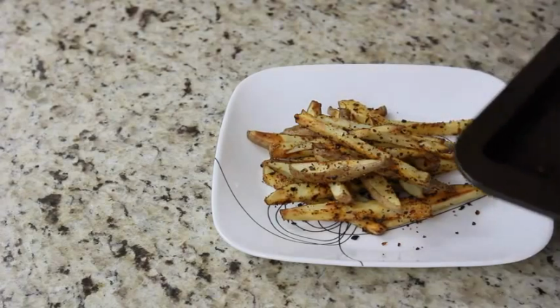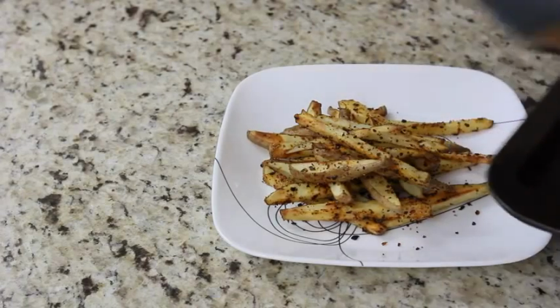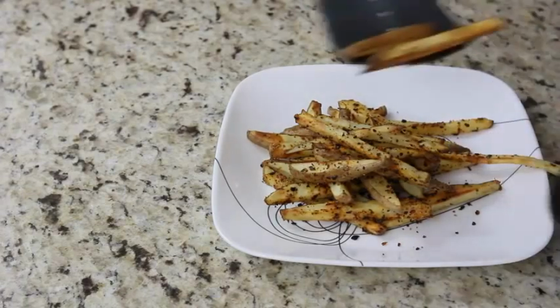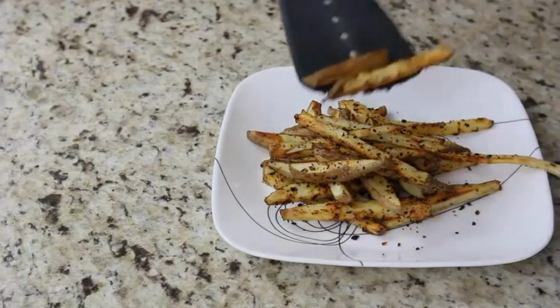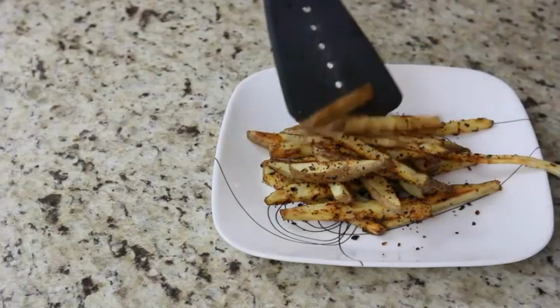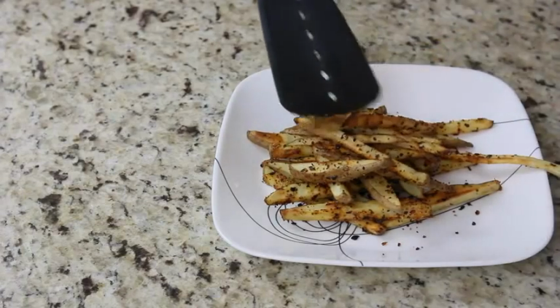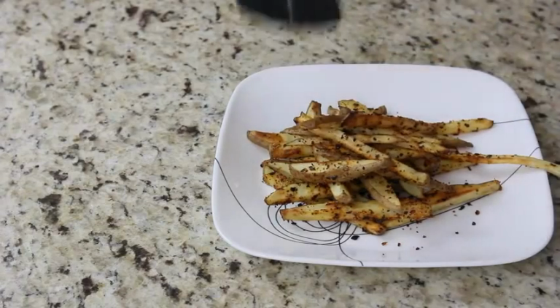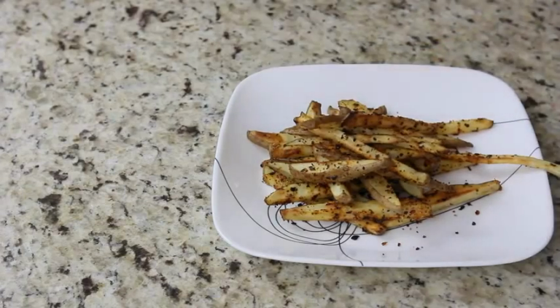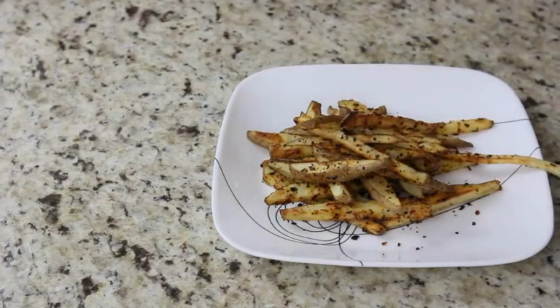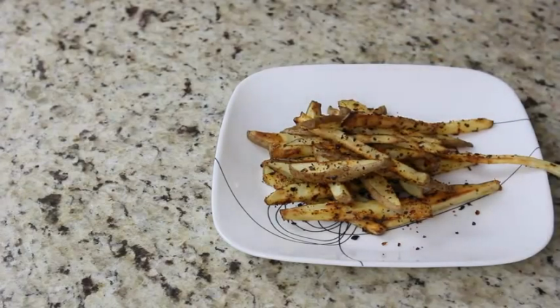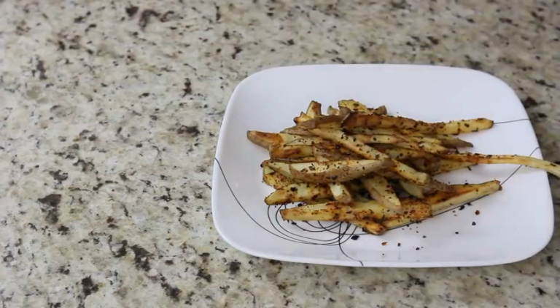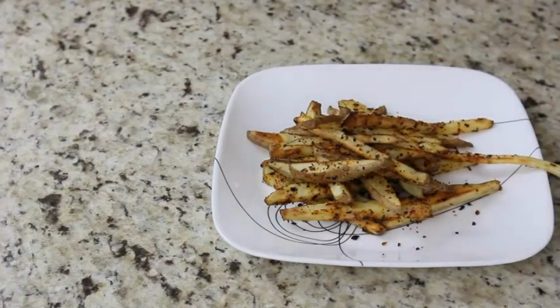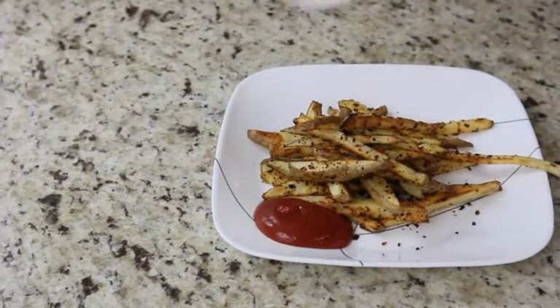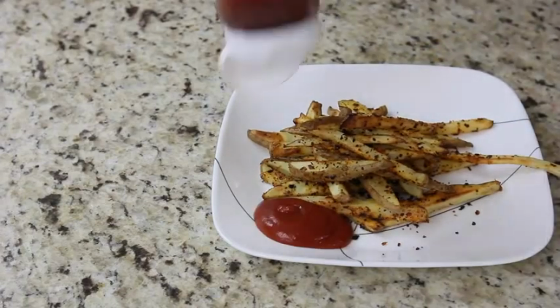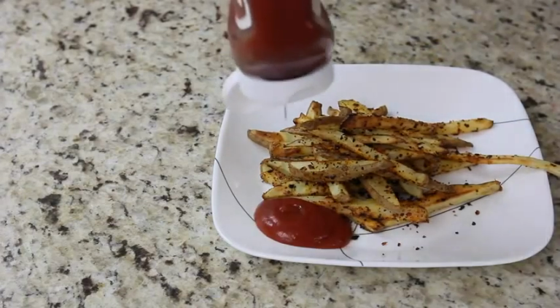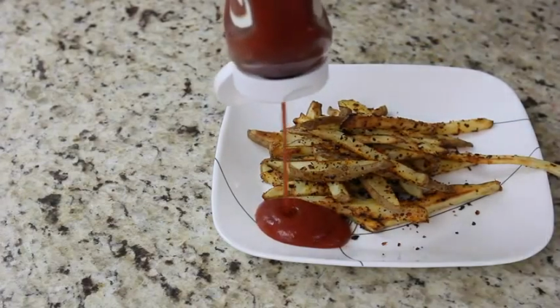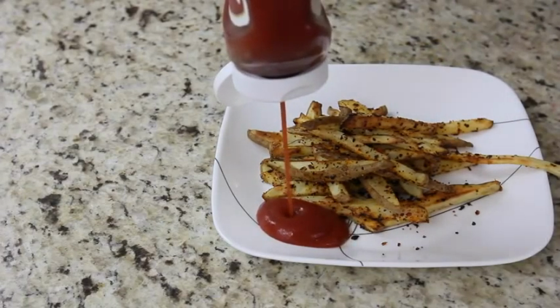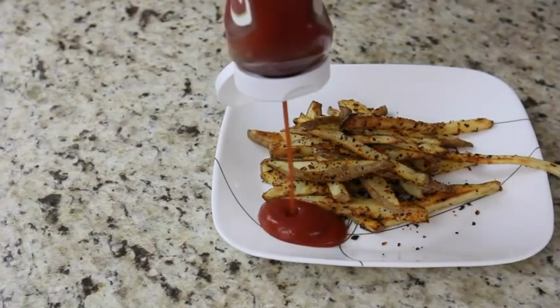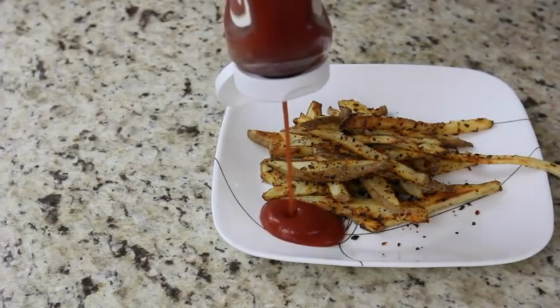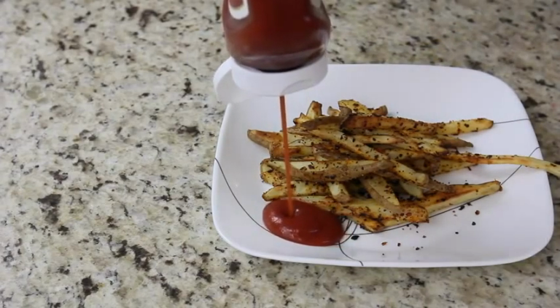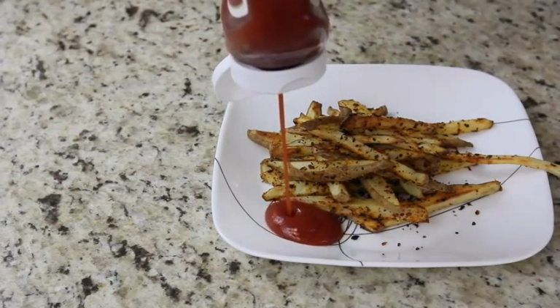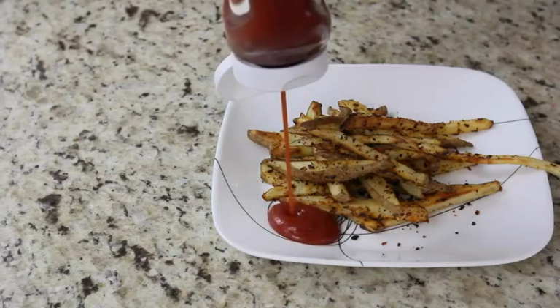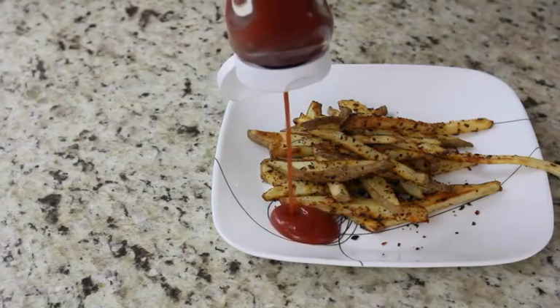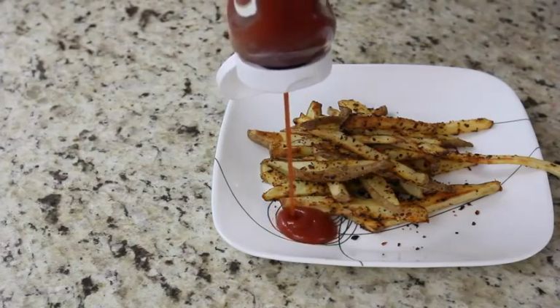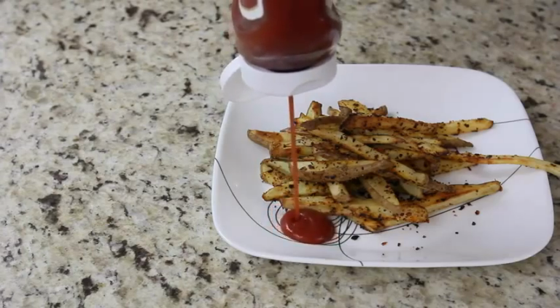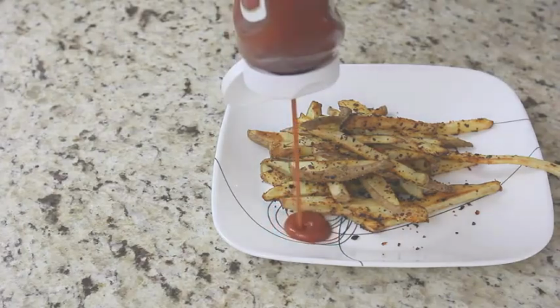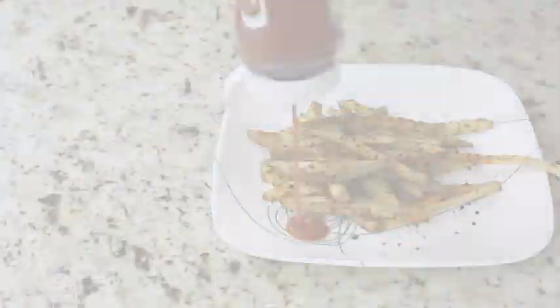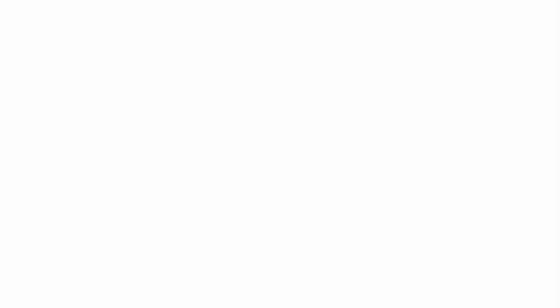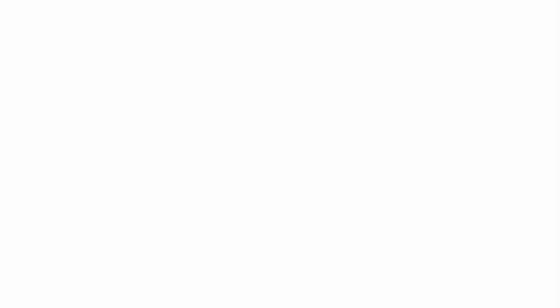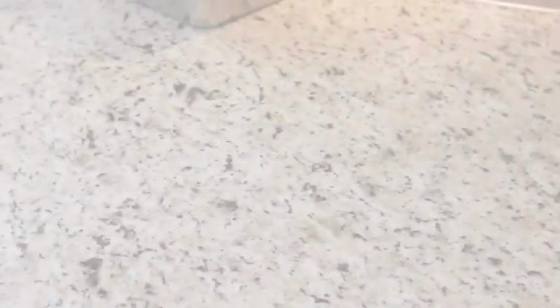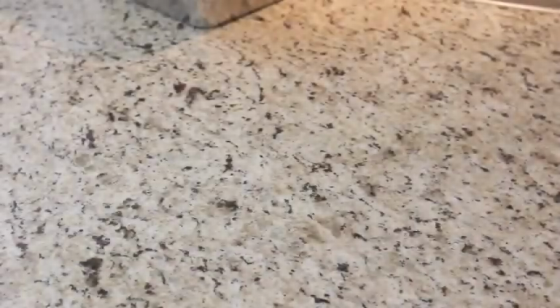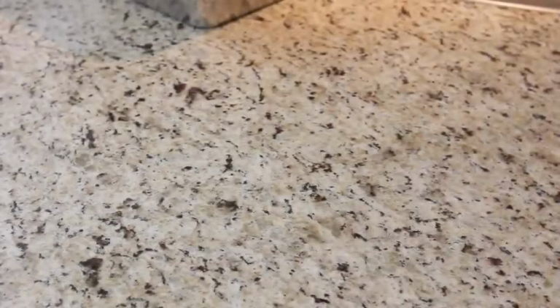And there you have it — a super easy snack that's ready to go, and you can serve it up with your favorite condiment on the side.